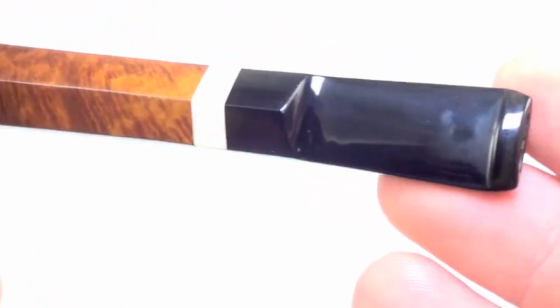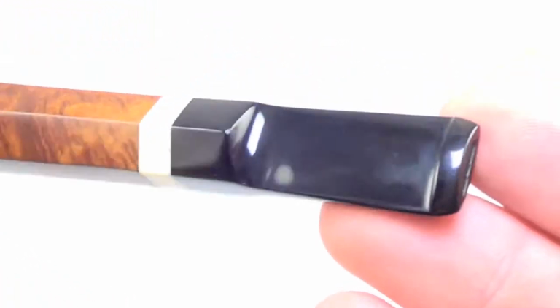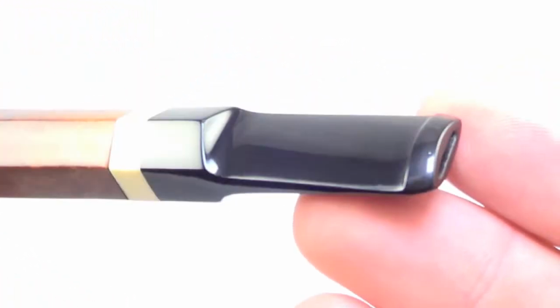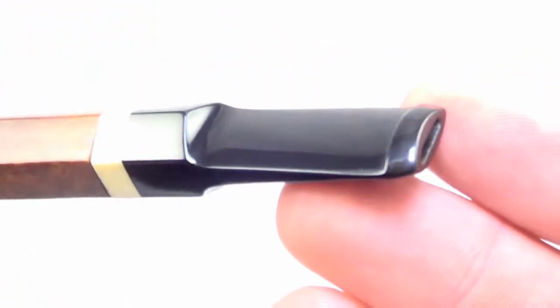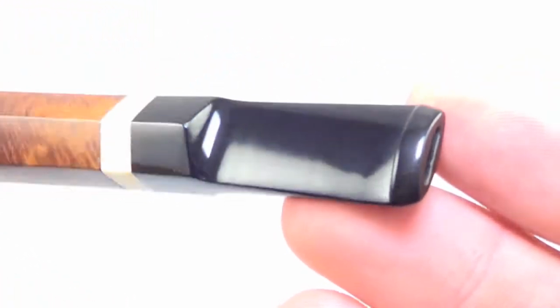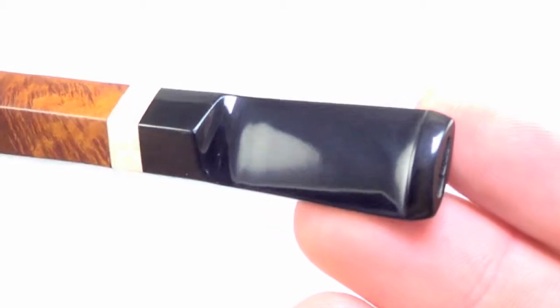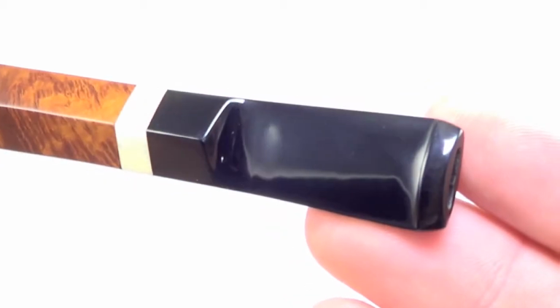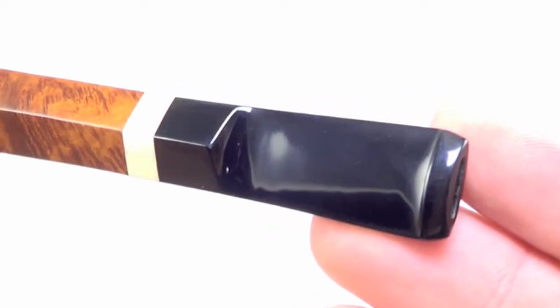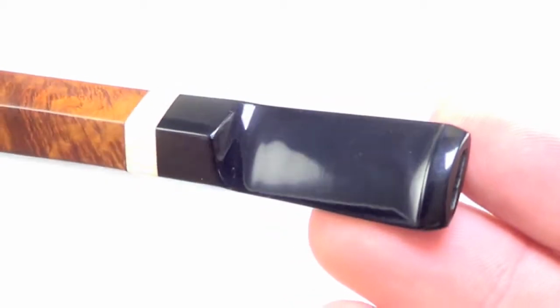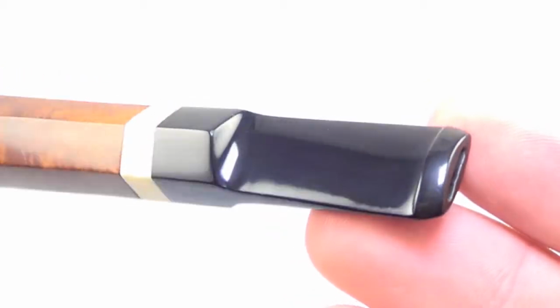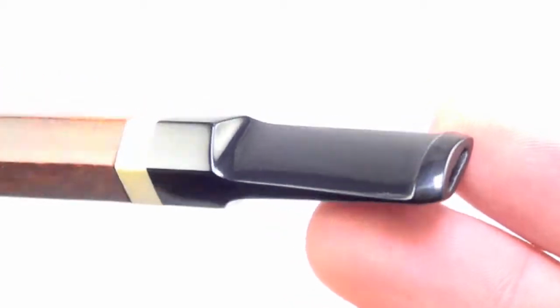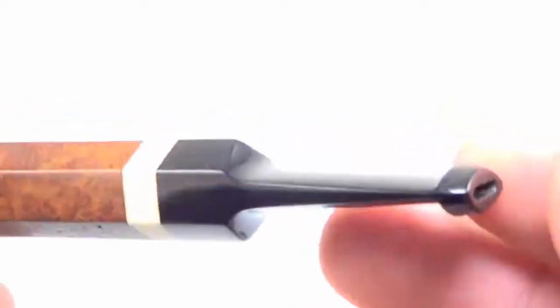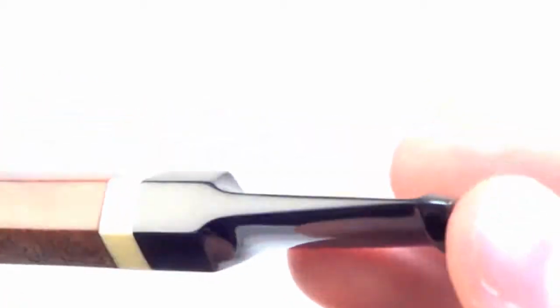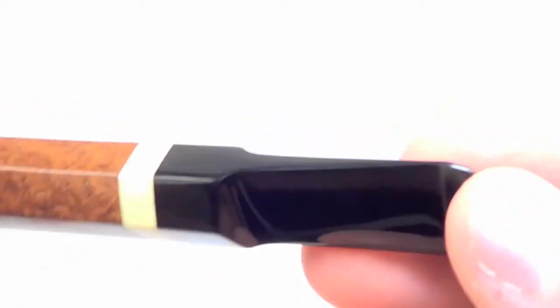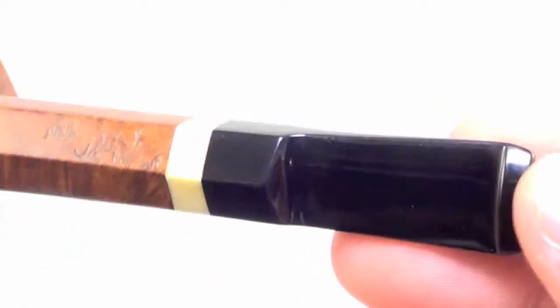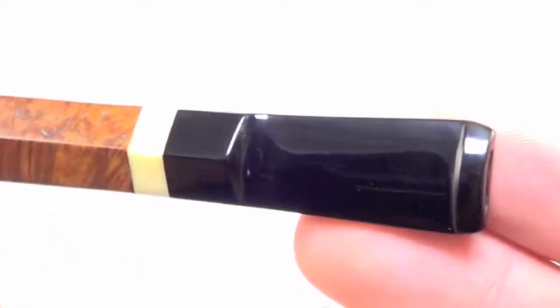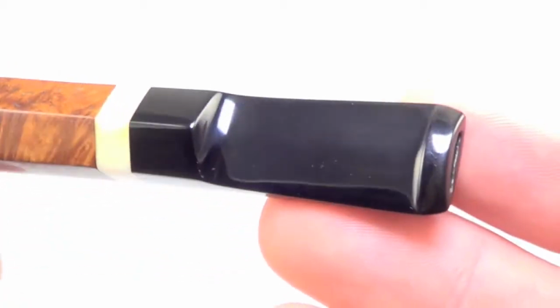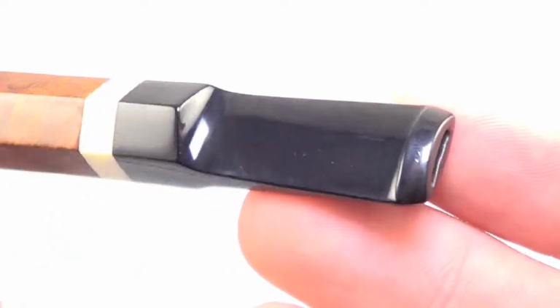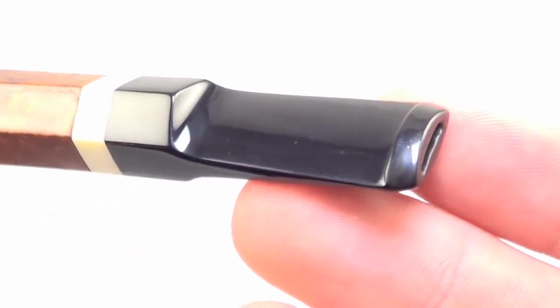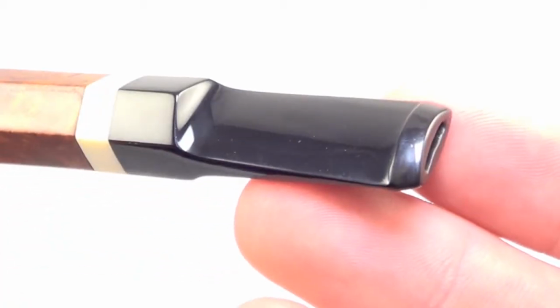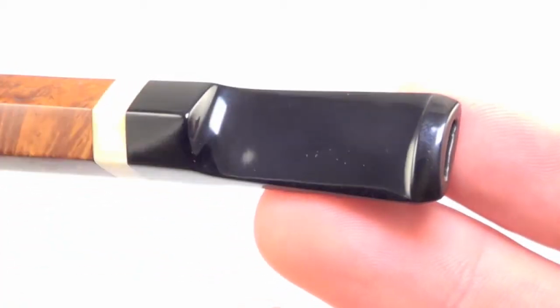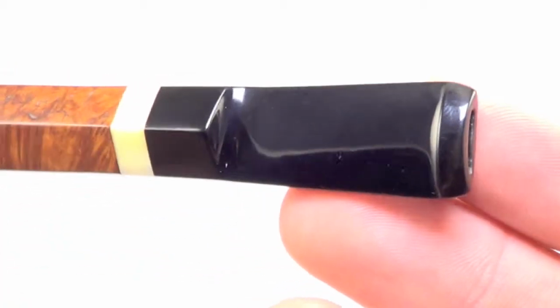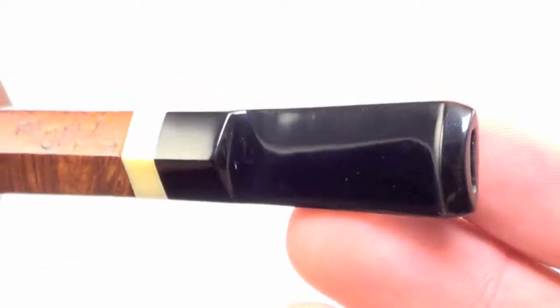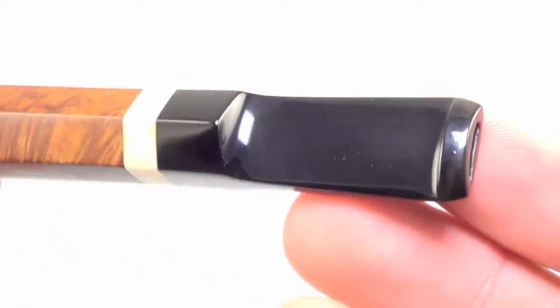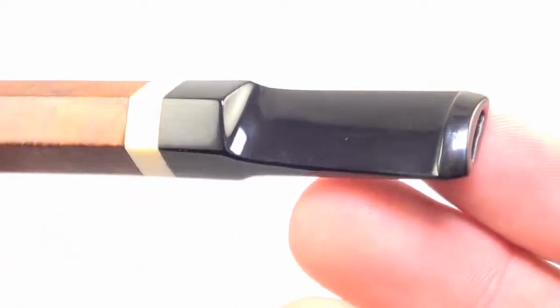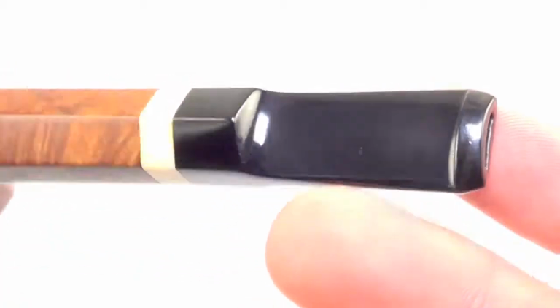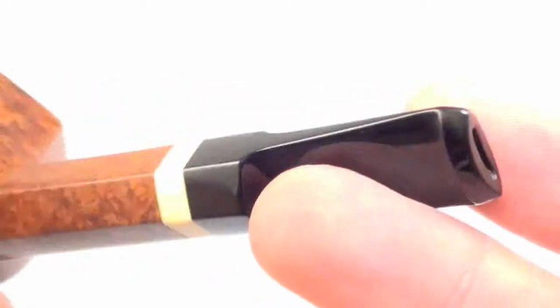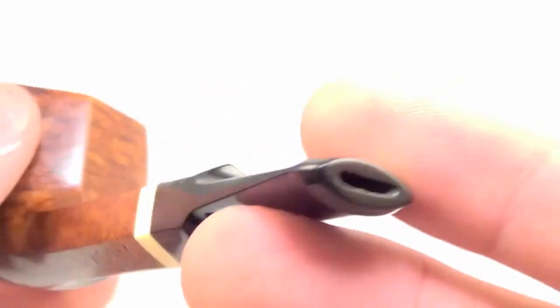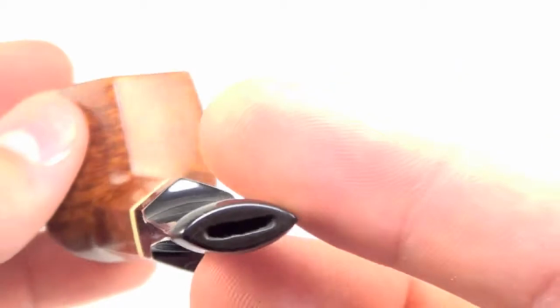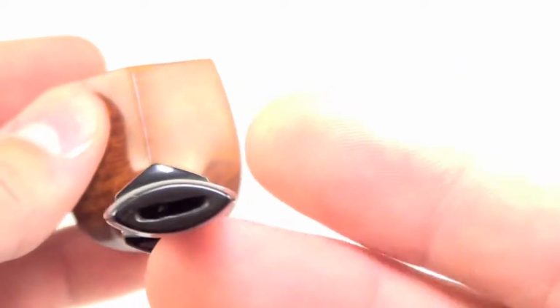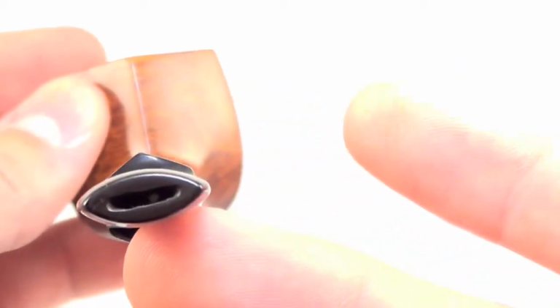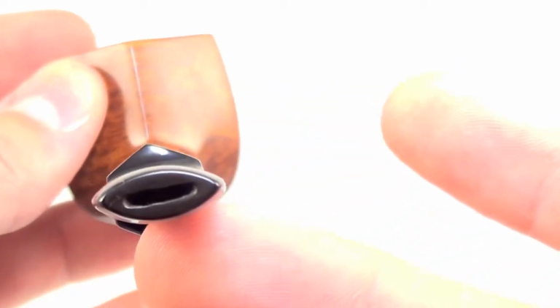The stem has no teeth marks on the top or the bottom. The button is nice and thick.